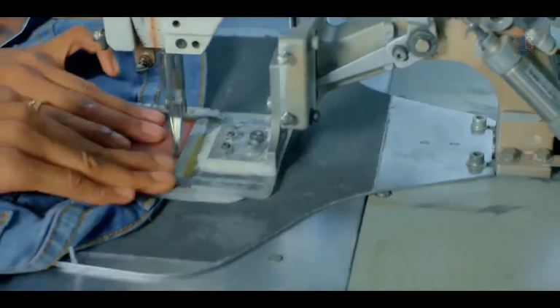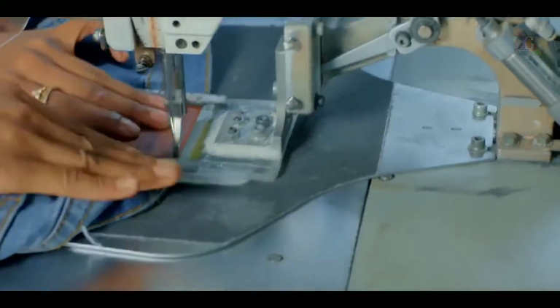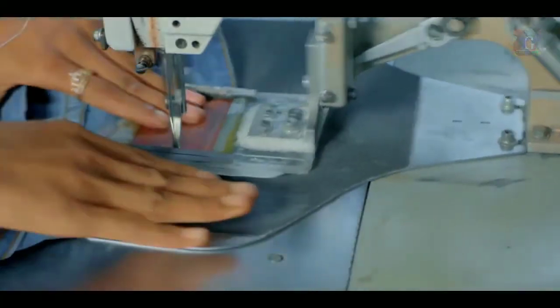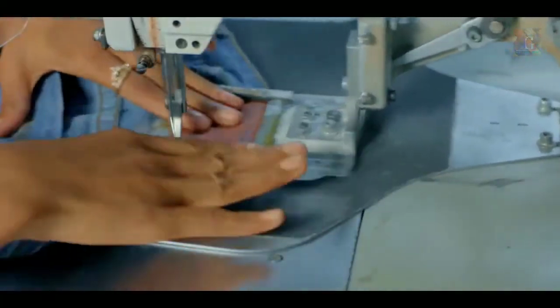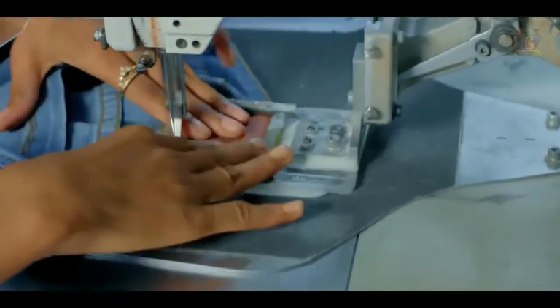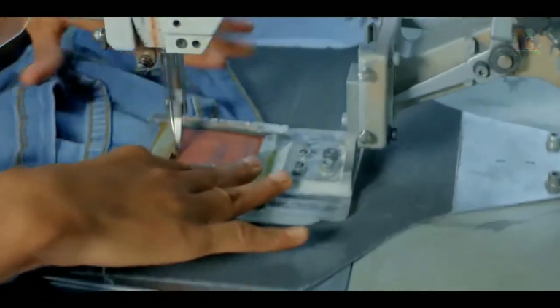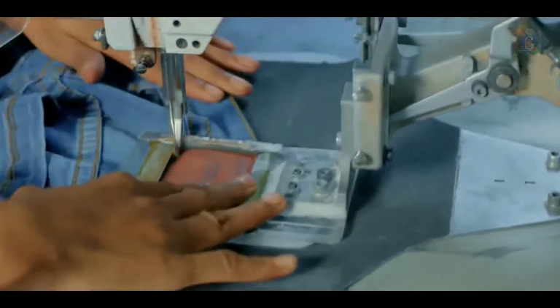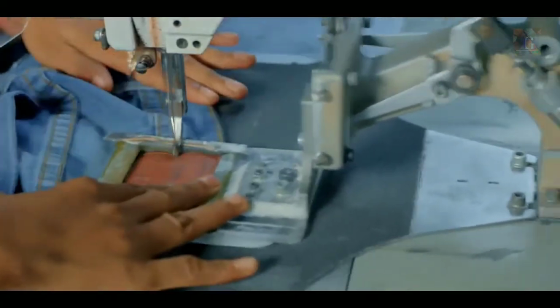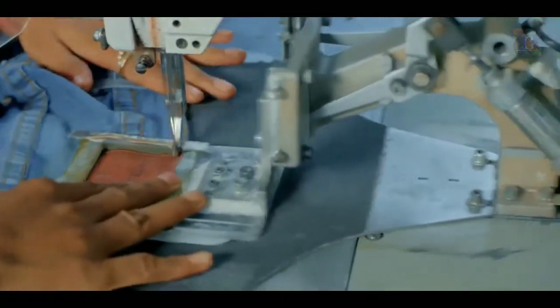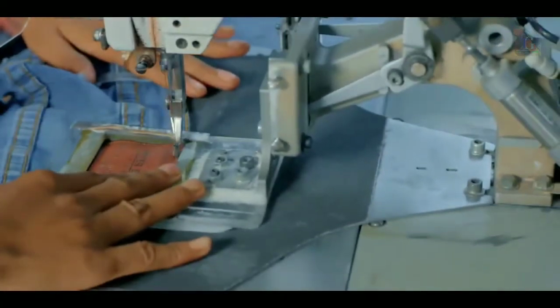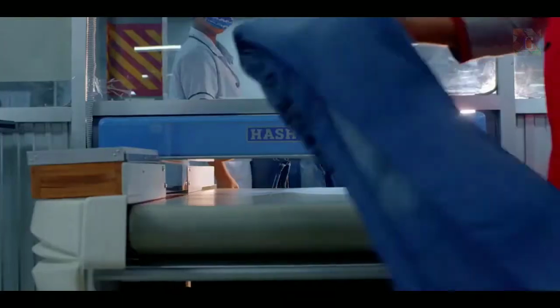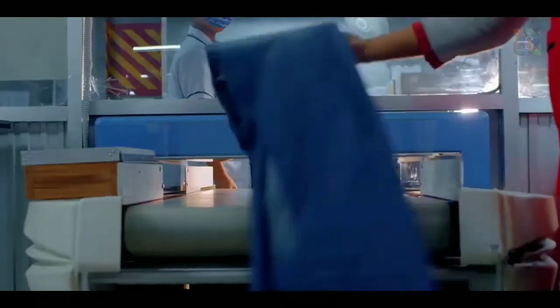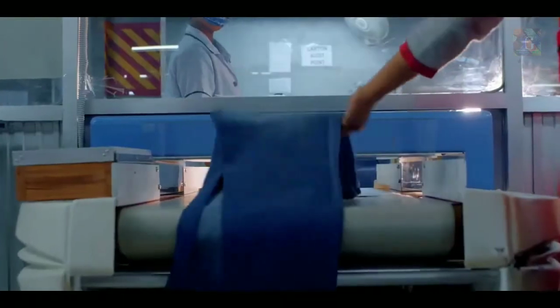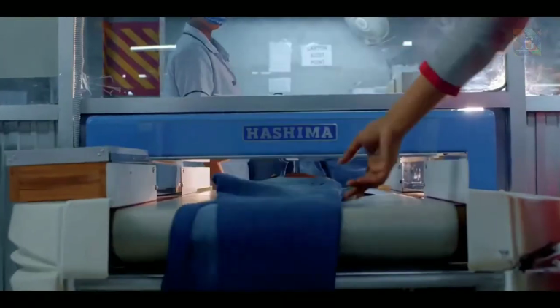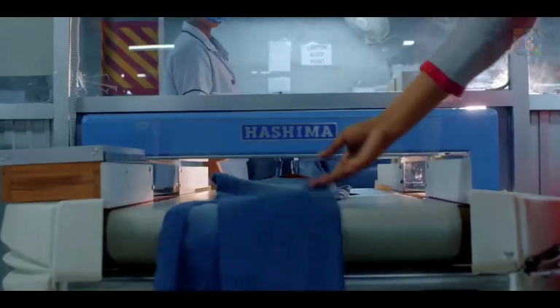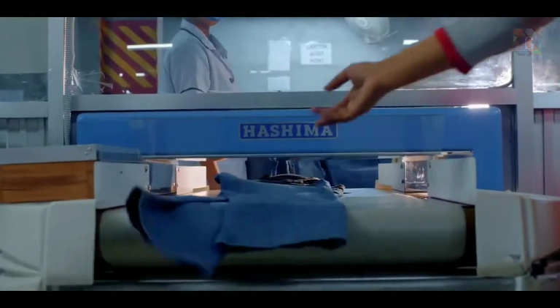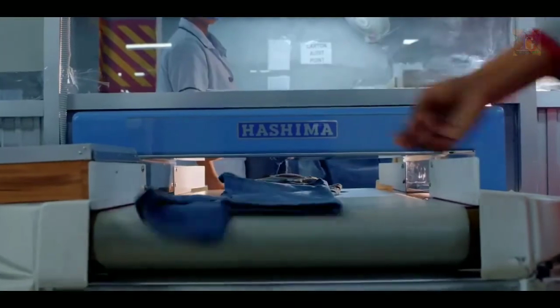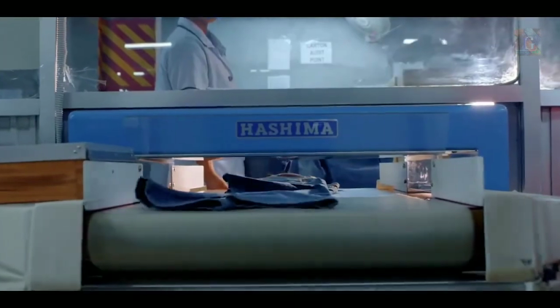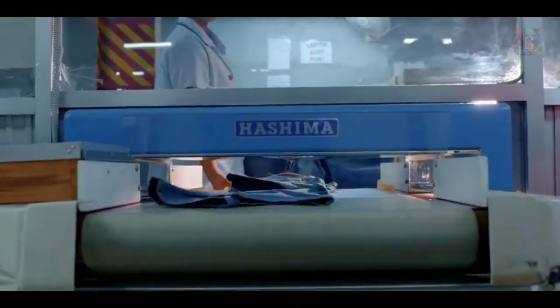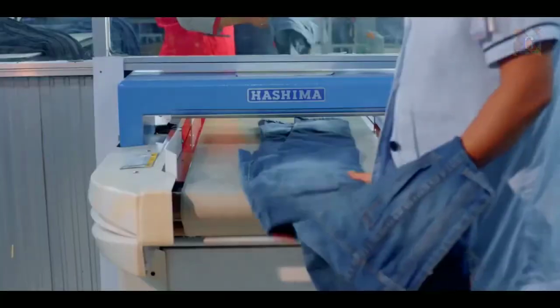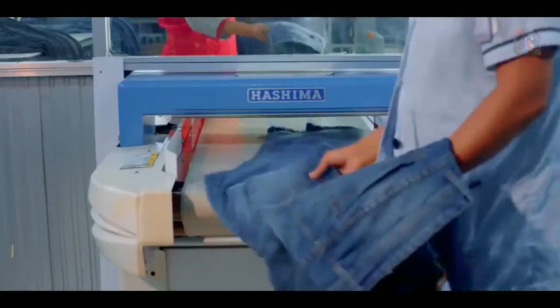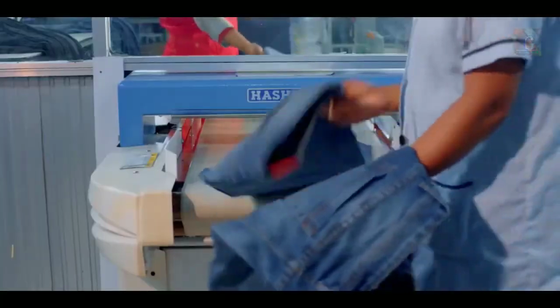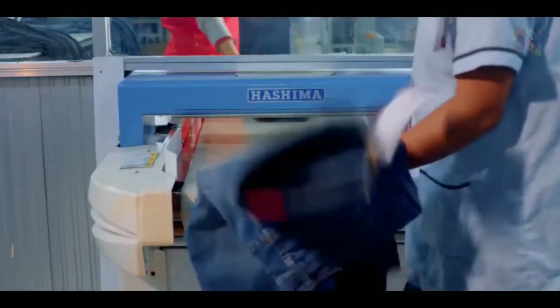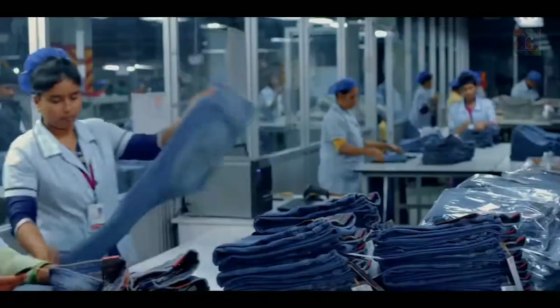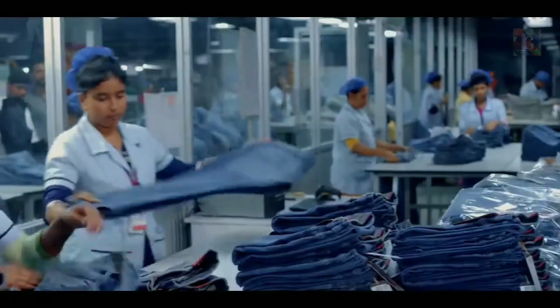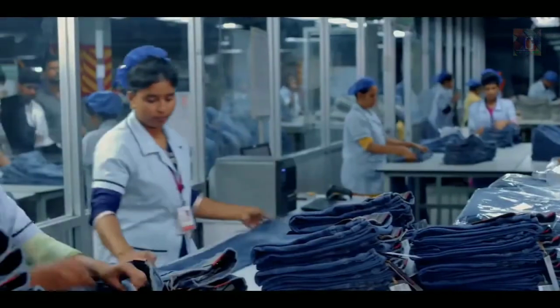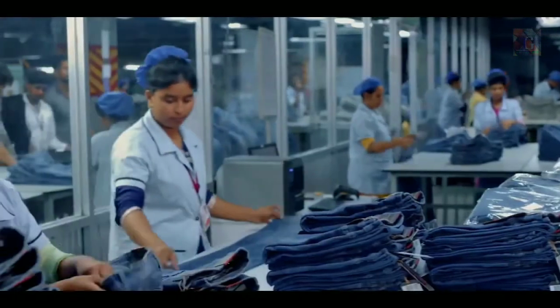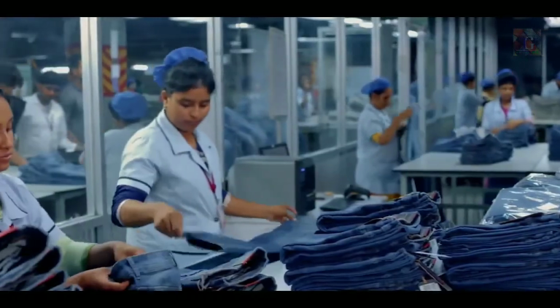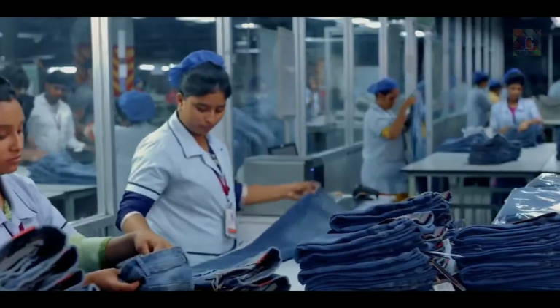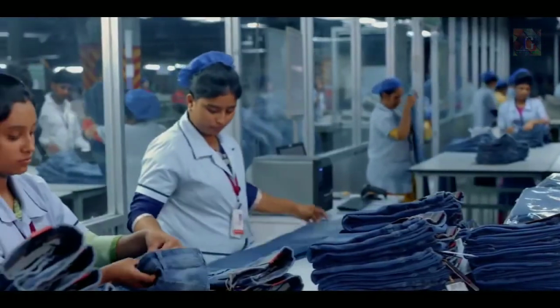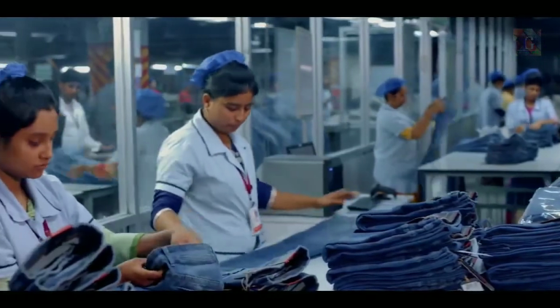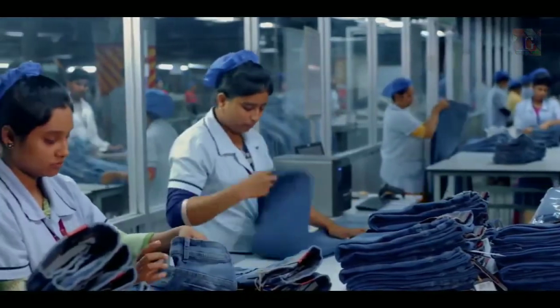Our facilities are set up across 400,000 square feet with 2,000 machines over 3 units in the zone.